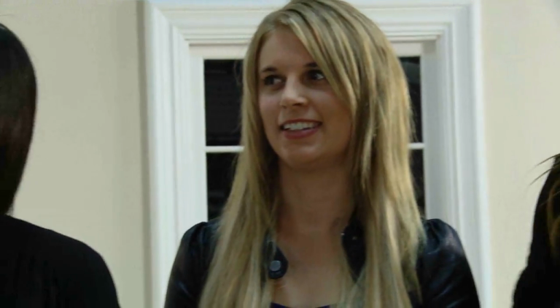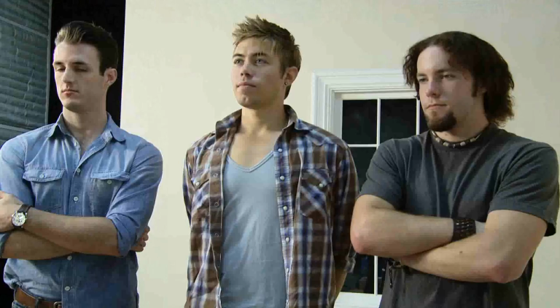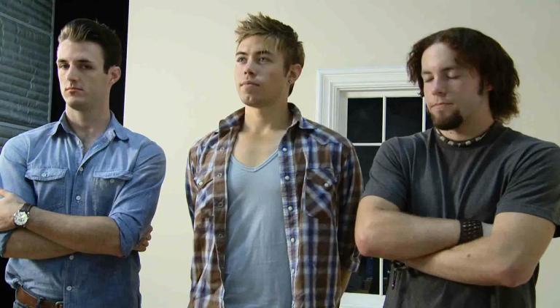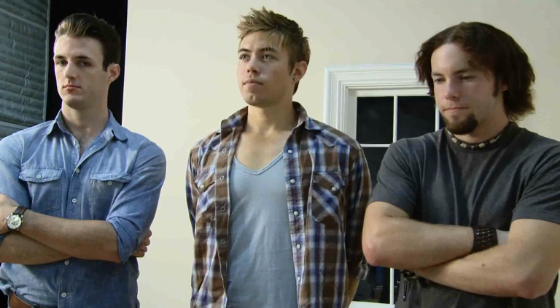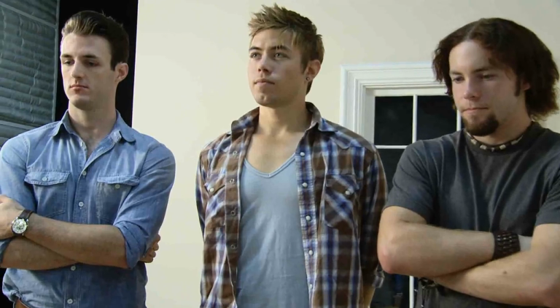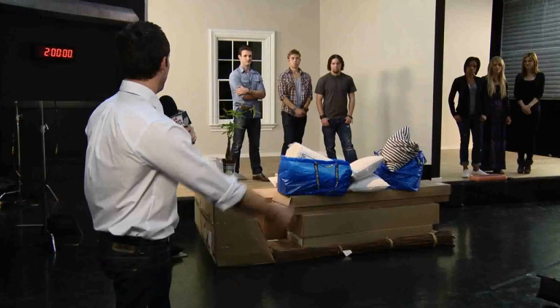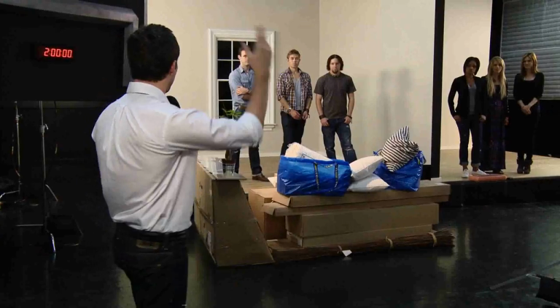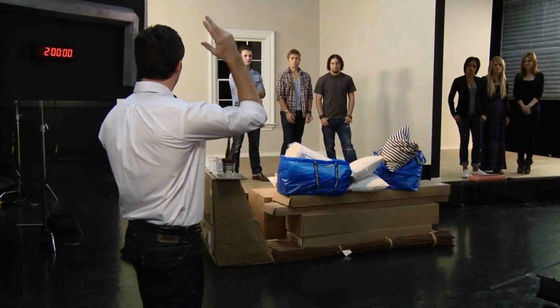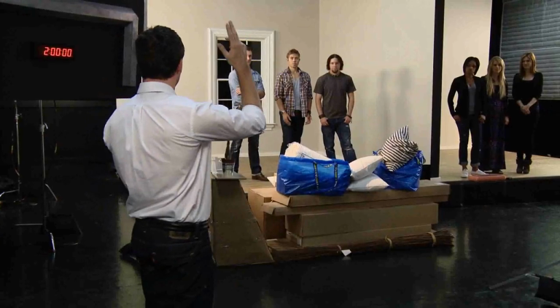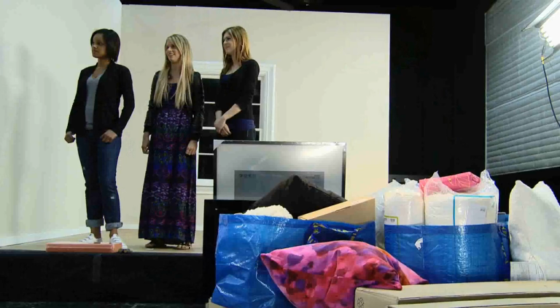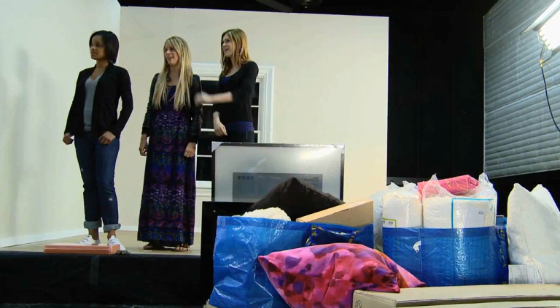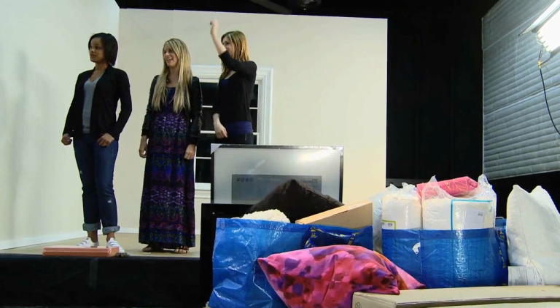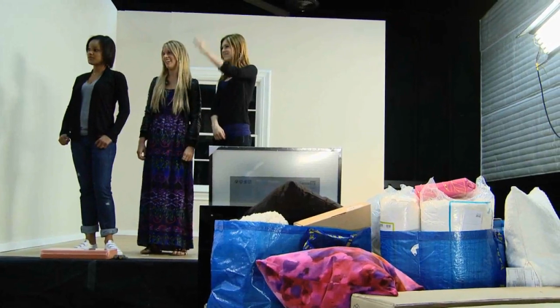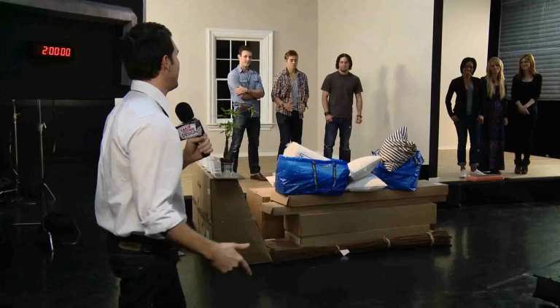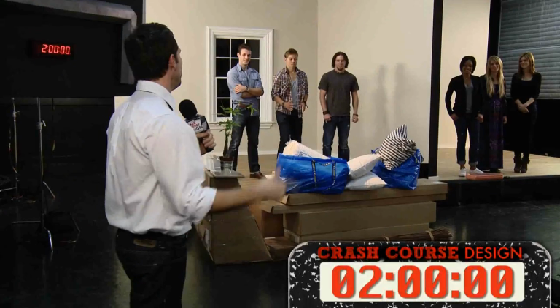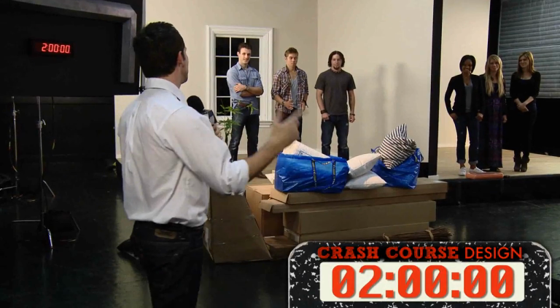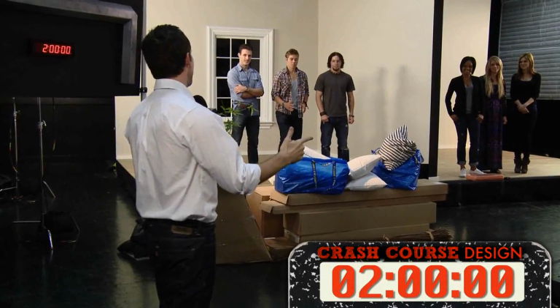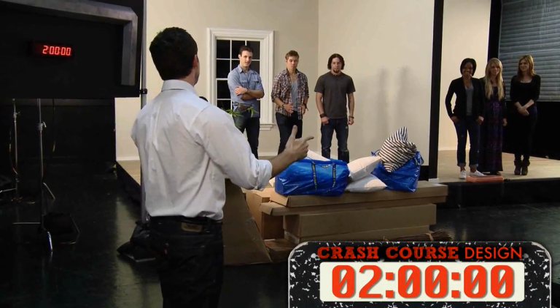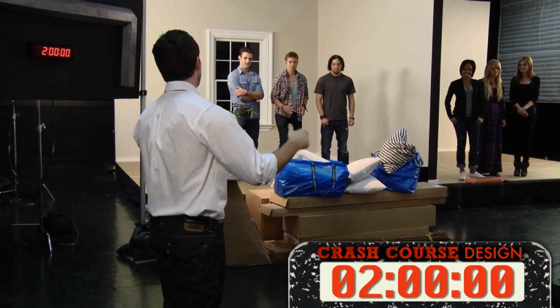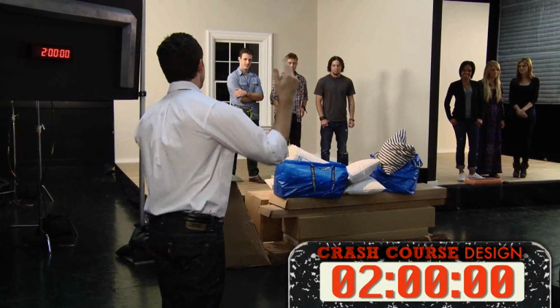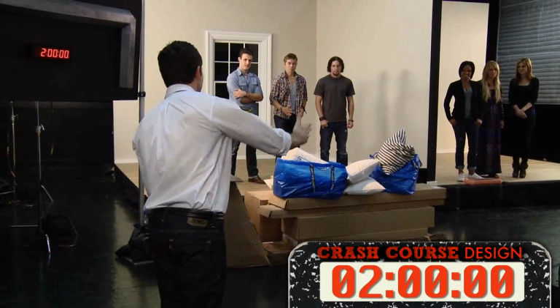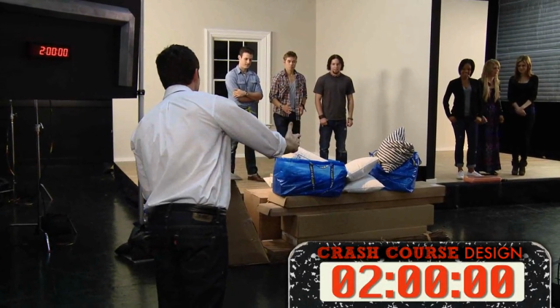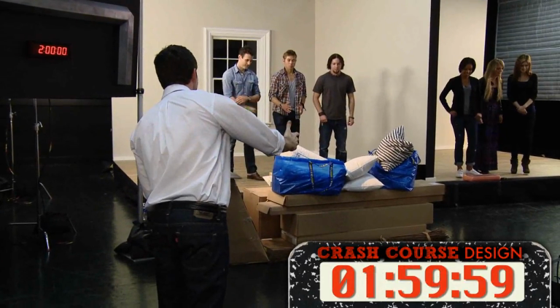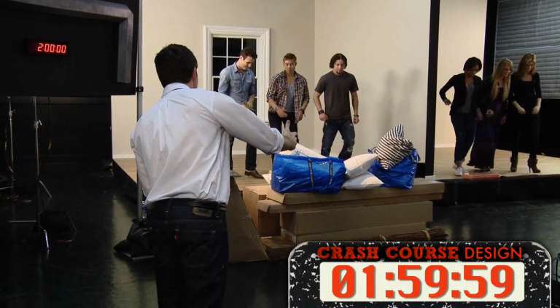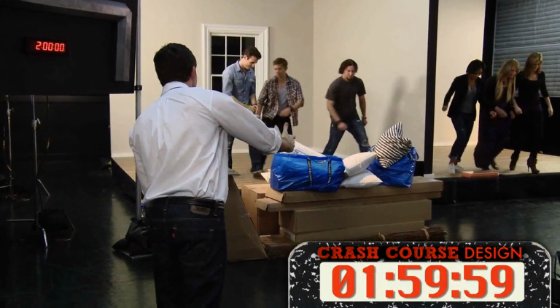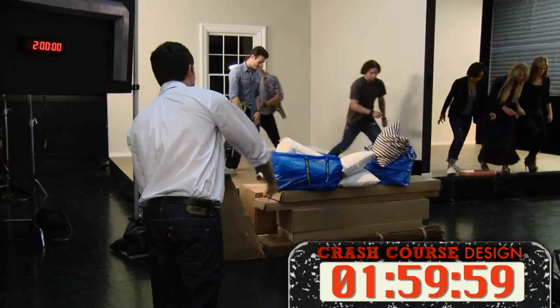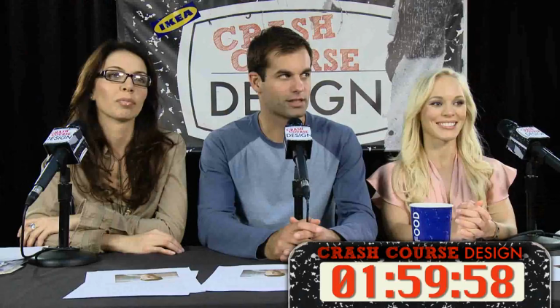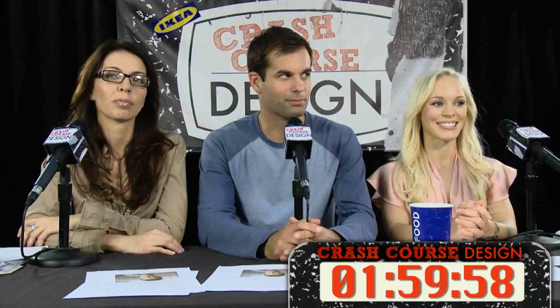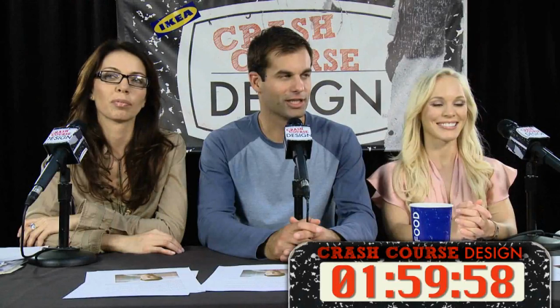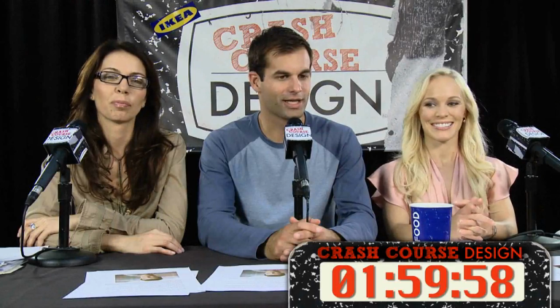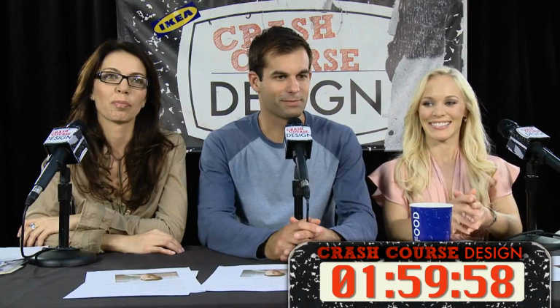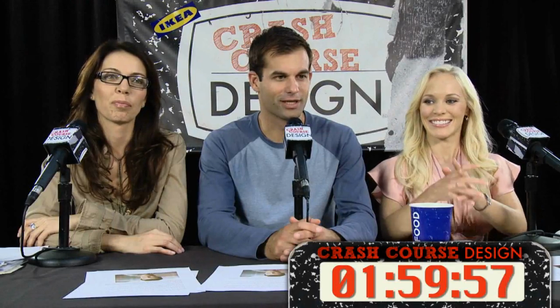Okay teams, are you ready to go? Ready, set, assemble! Assembly has begun.